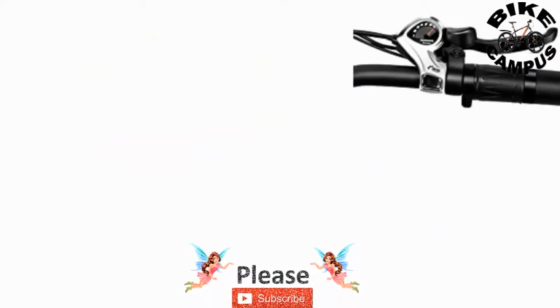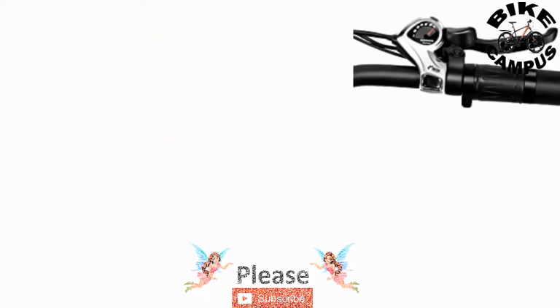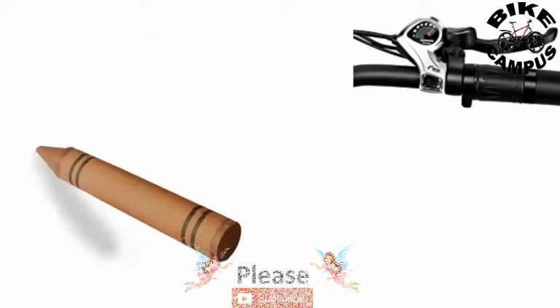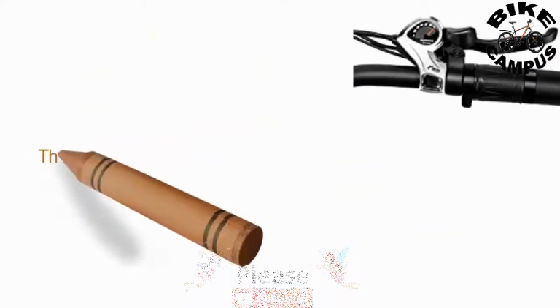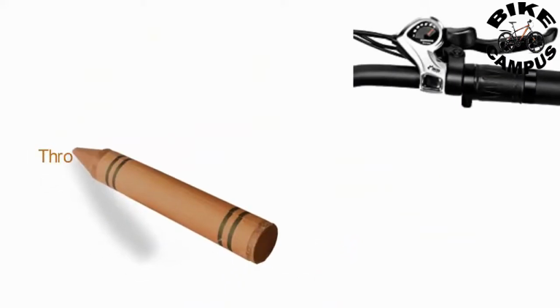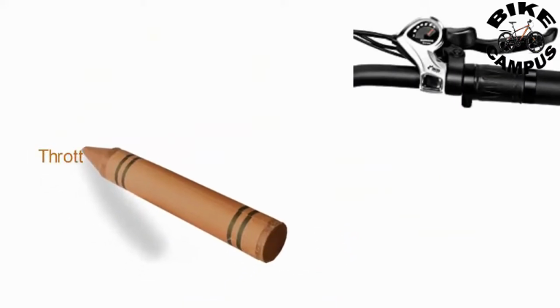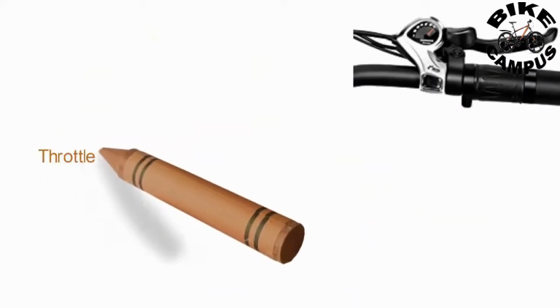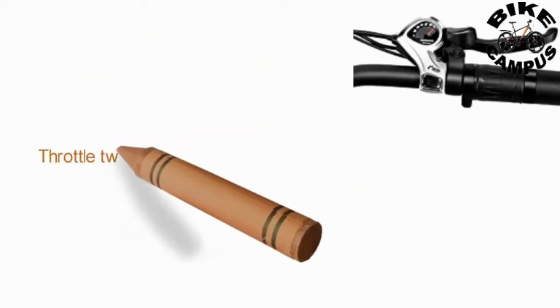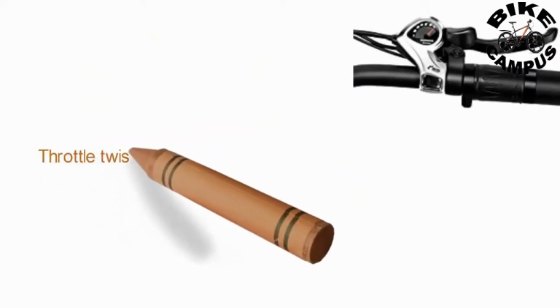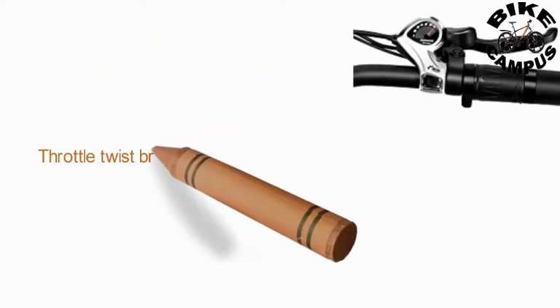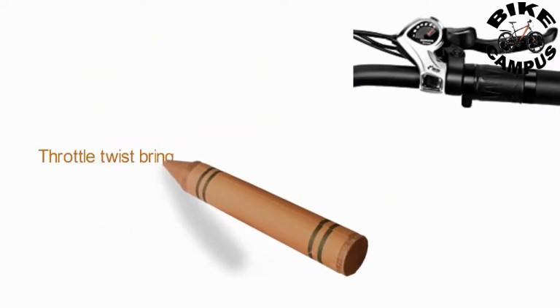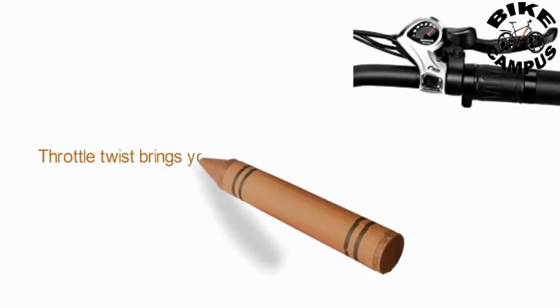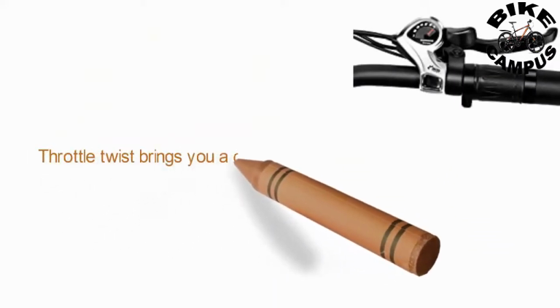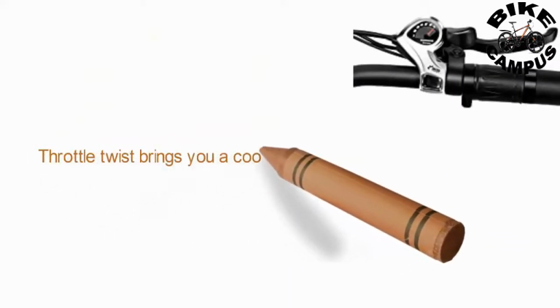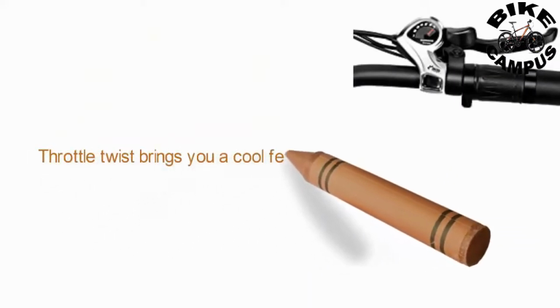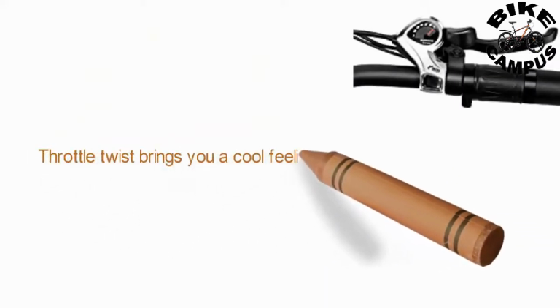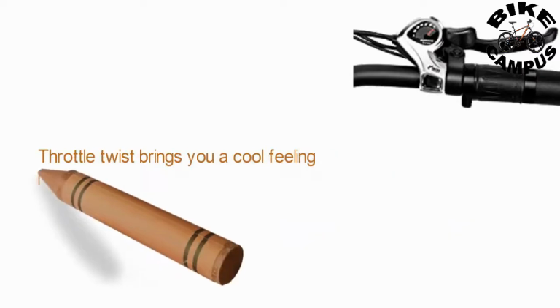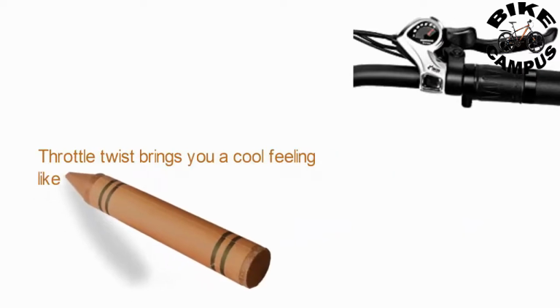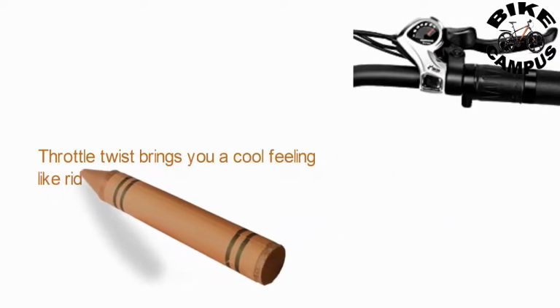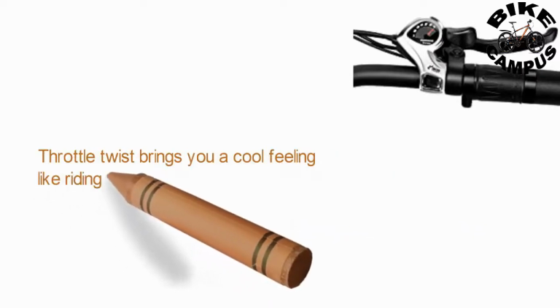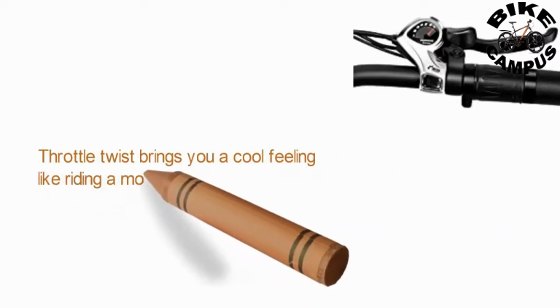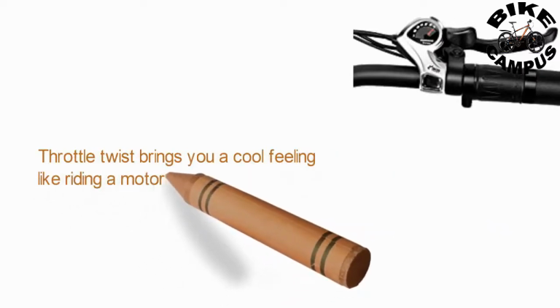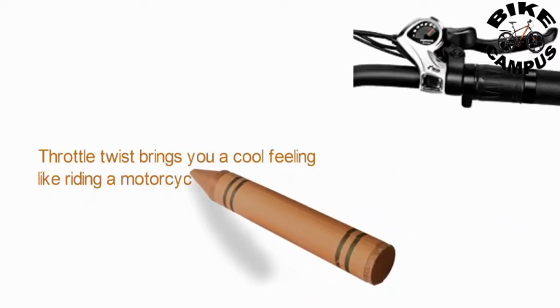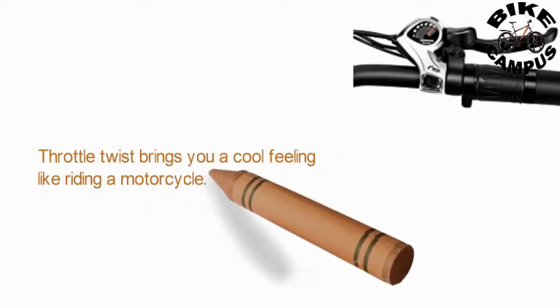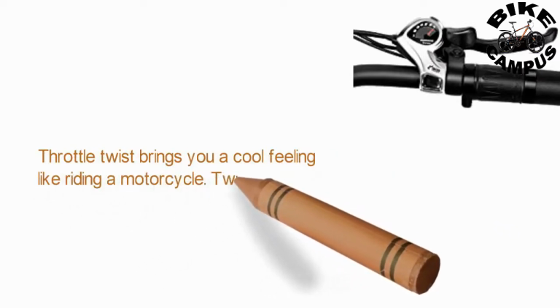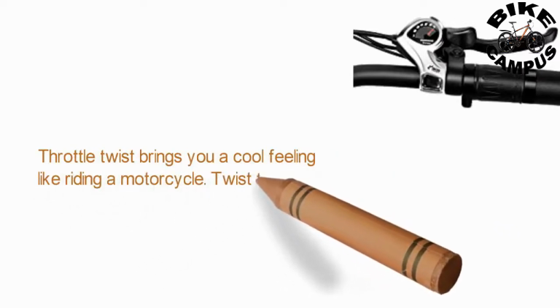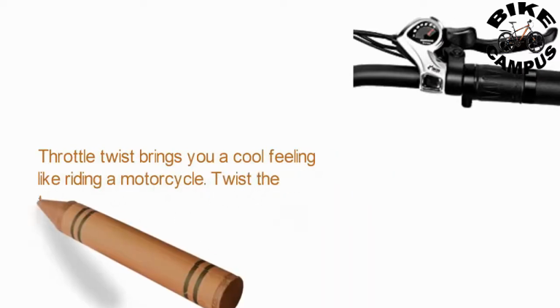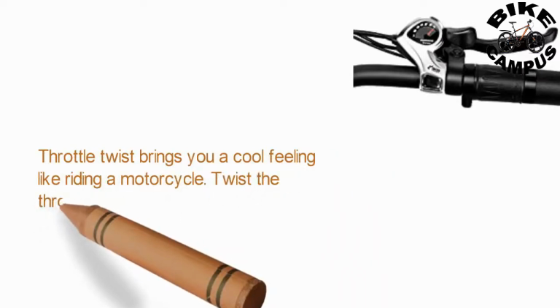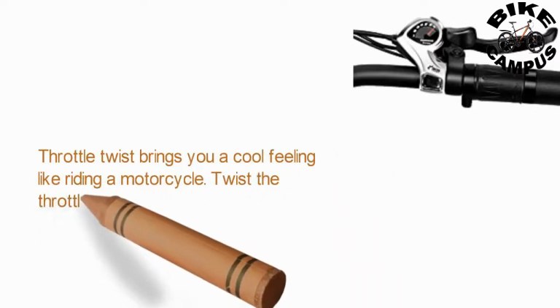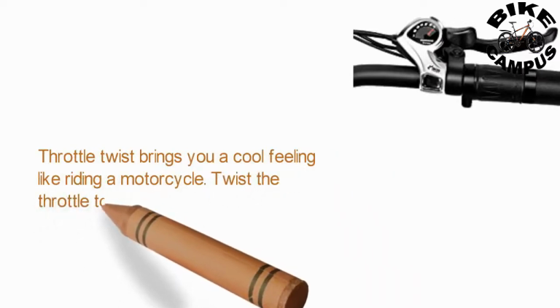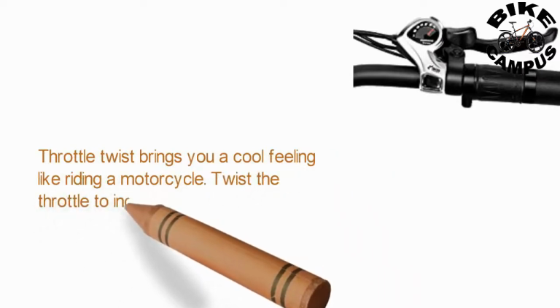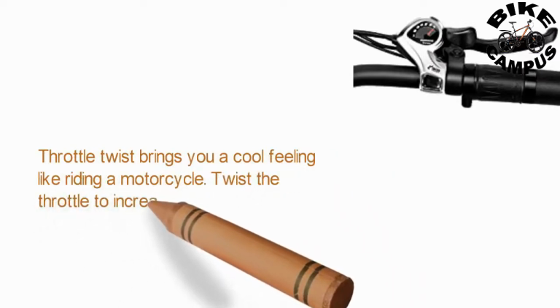Throttle twist brings you a cool feeling like riding a motorcycle. Twist the throttle to increase speed and release the throttle to decrease.